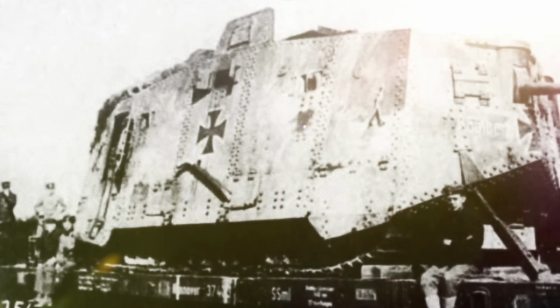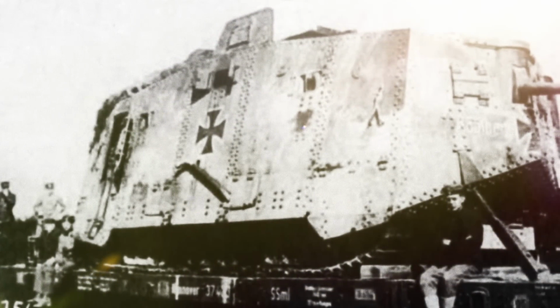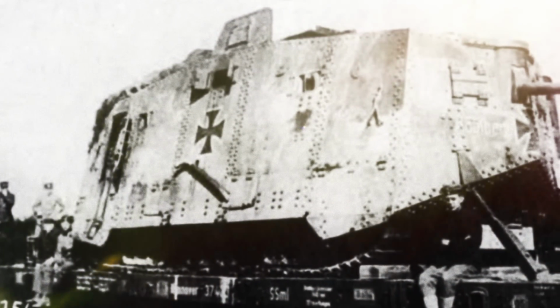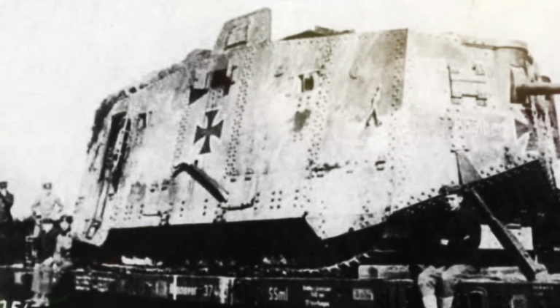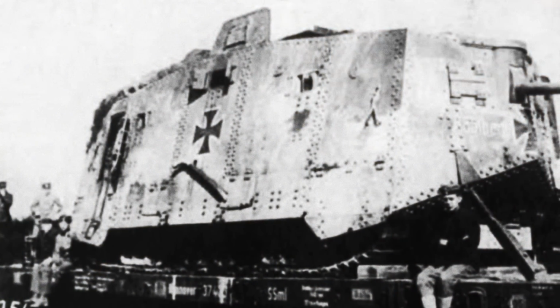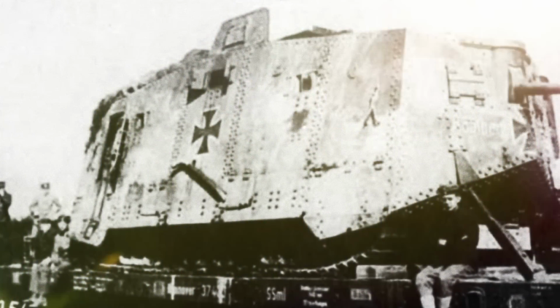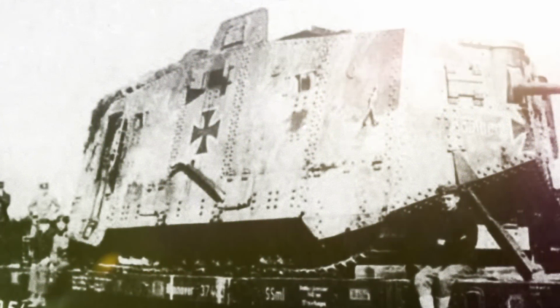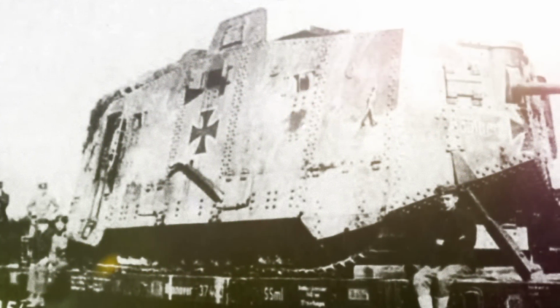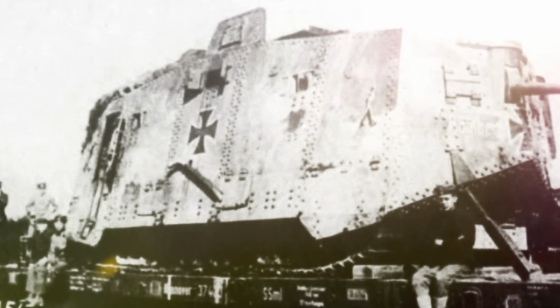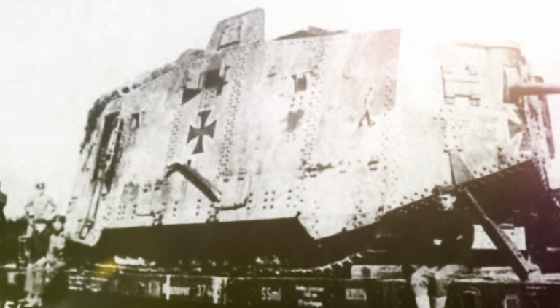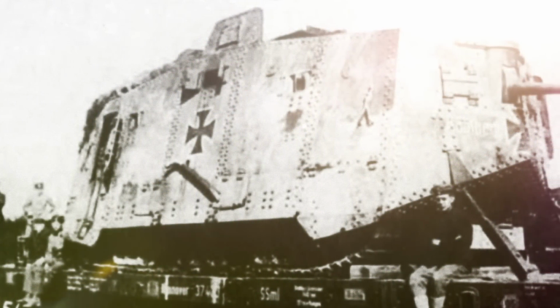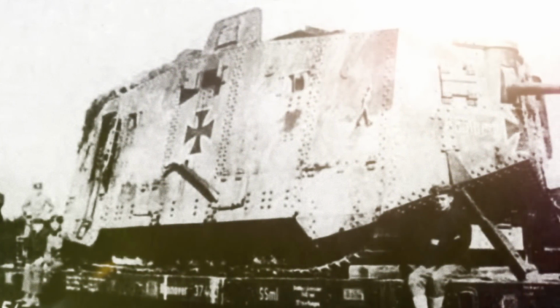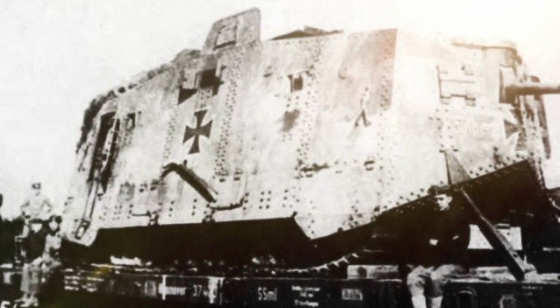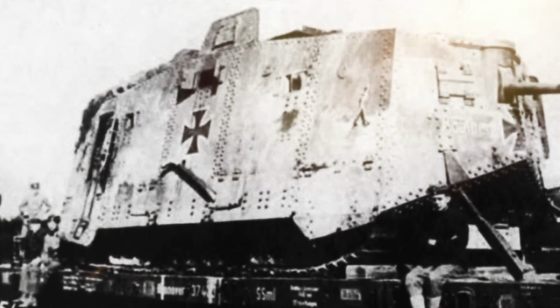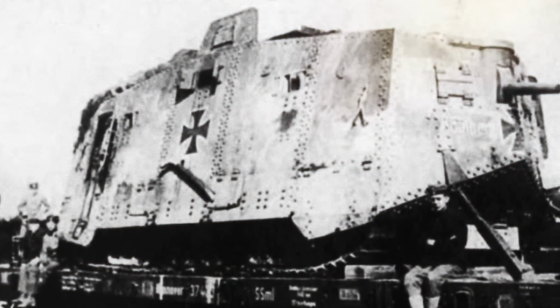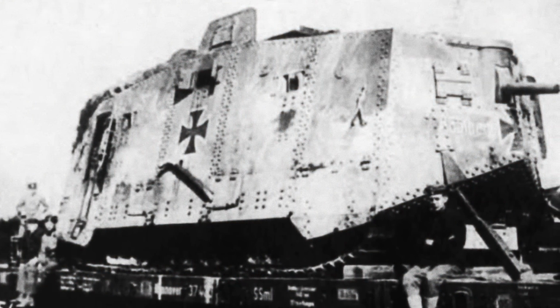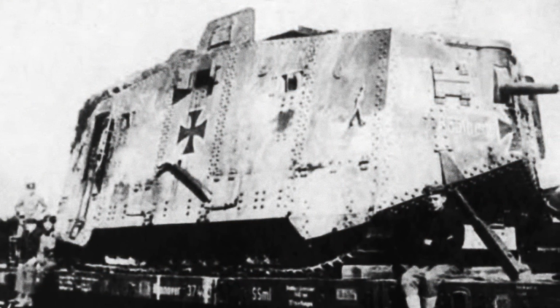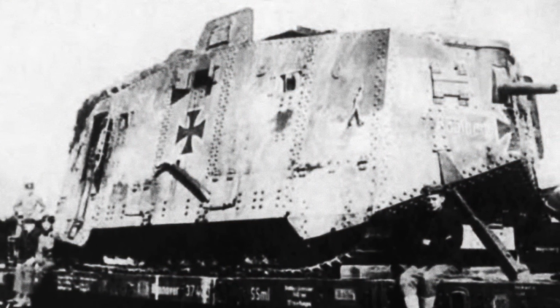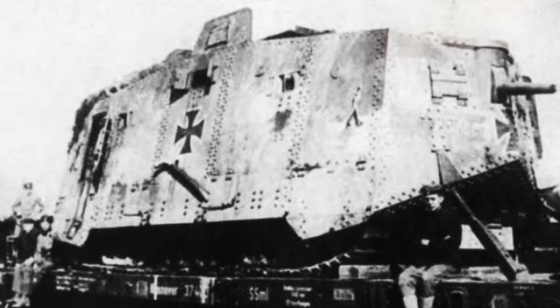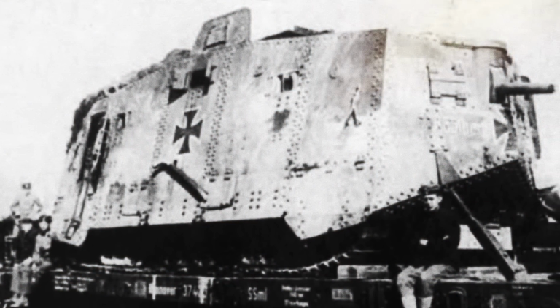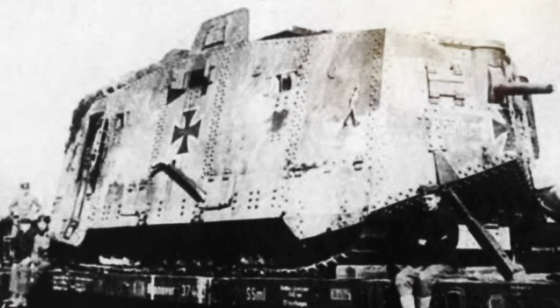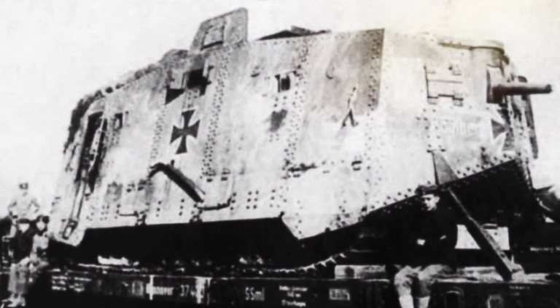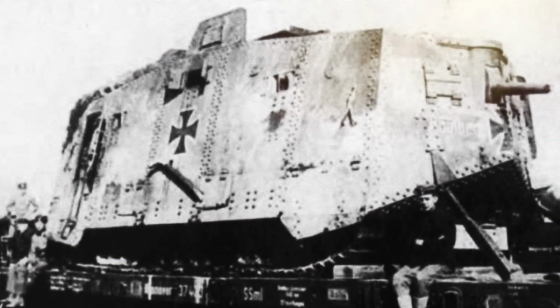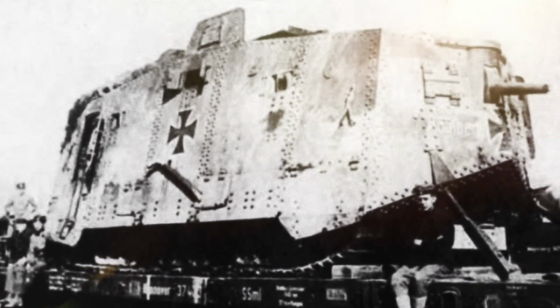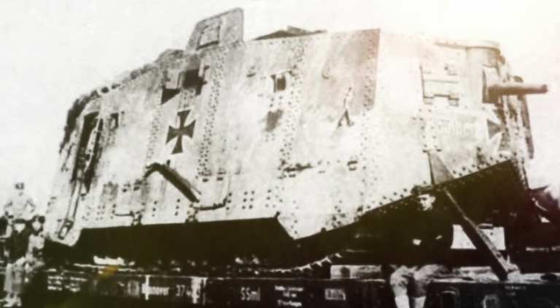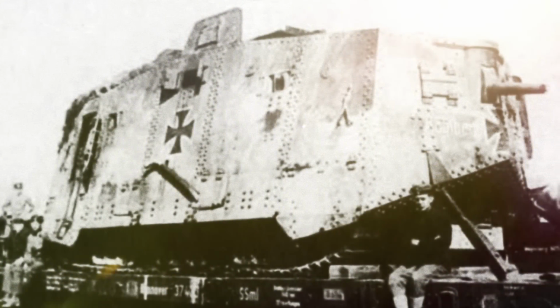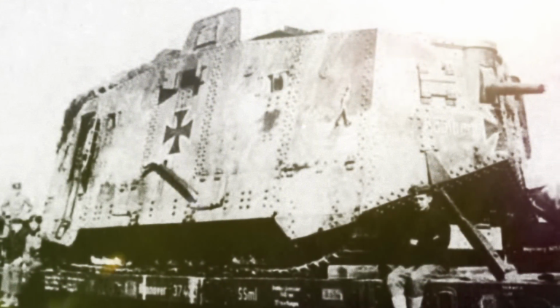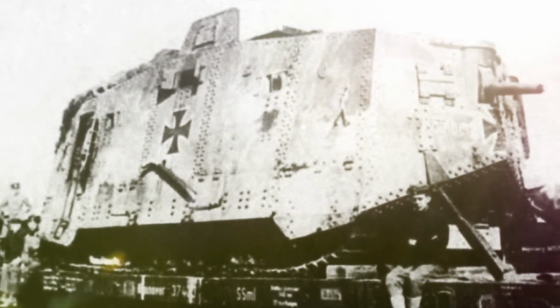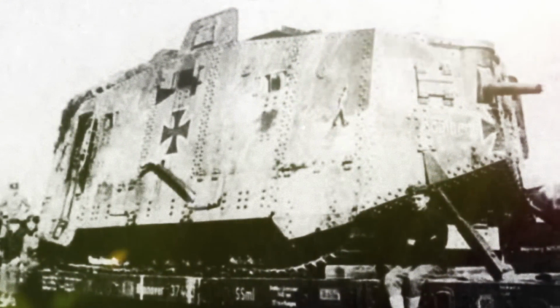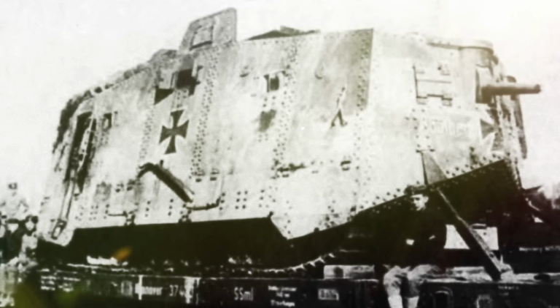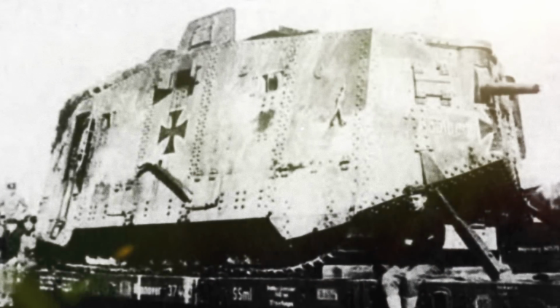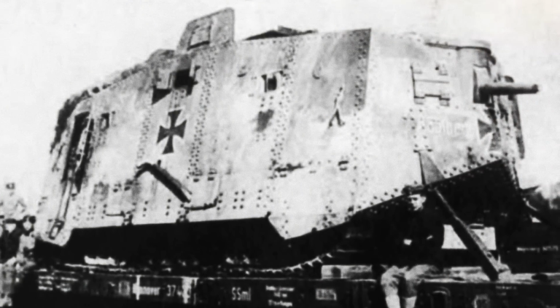On April 30, 1917, the first prototype was finished at Berlin-Marienfelde by Daimler-Motoring-Gesellschaft.